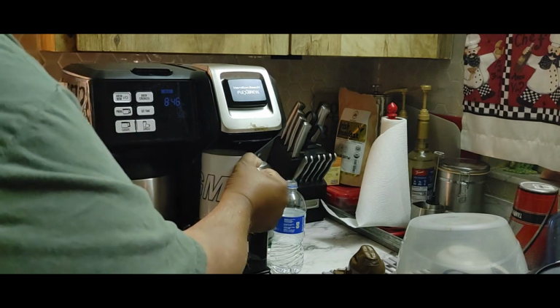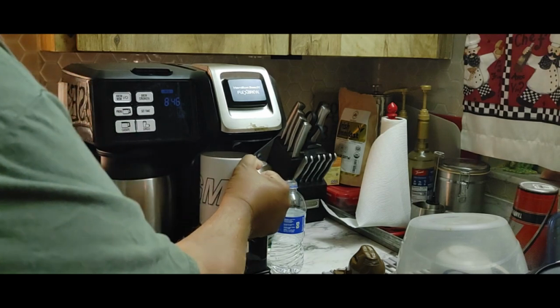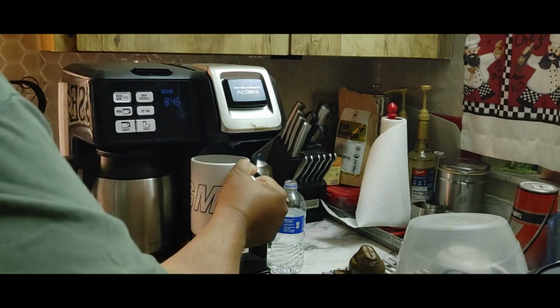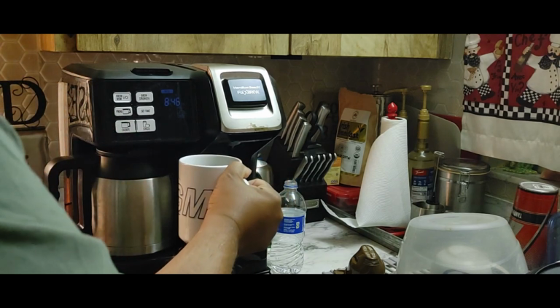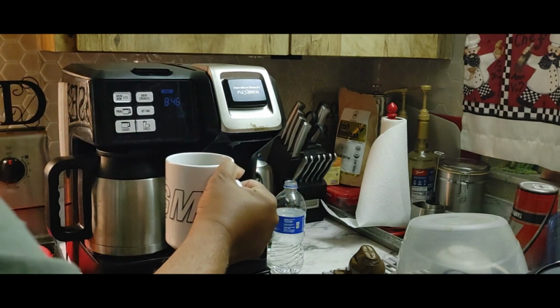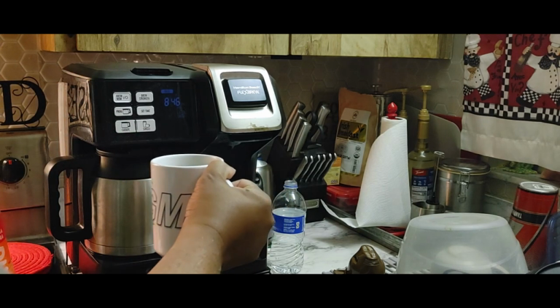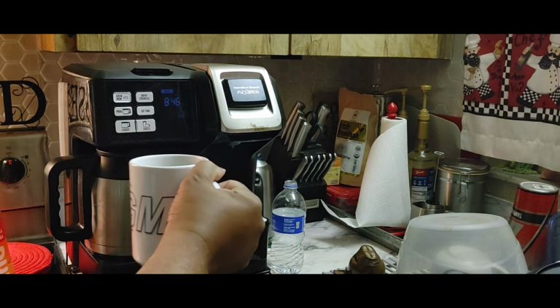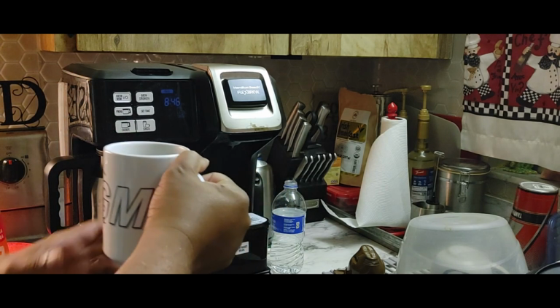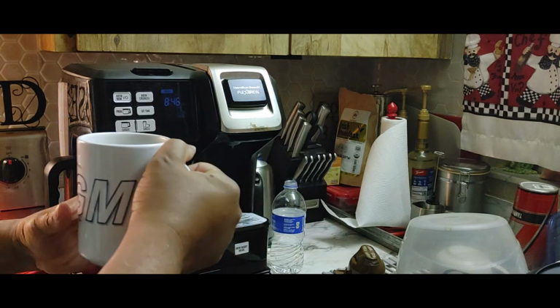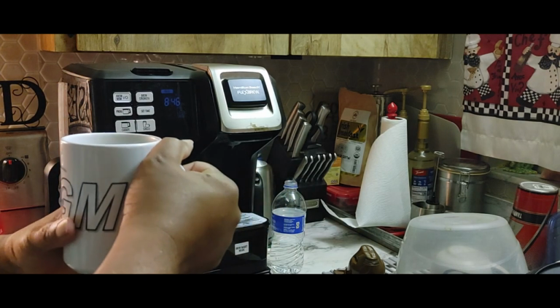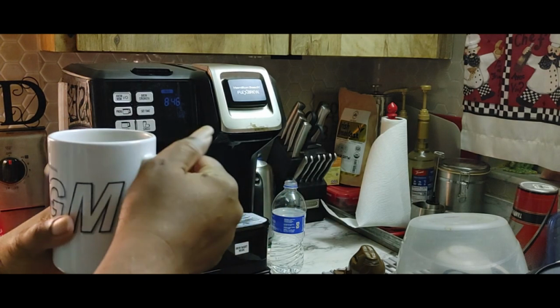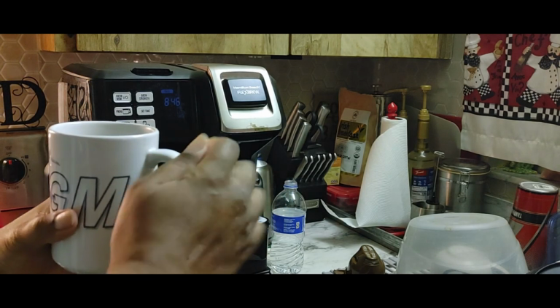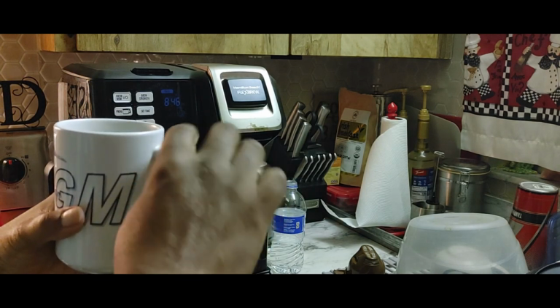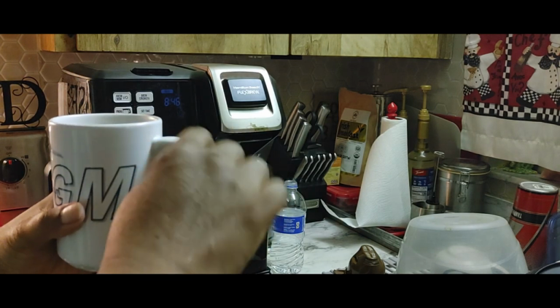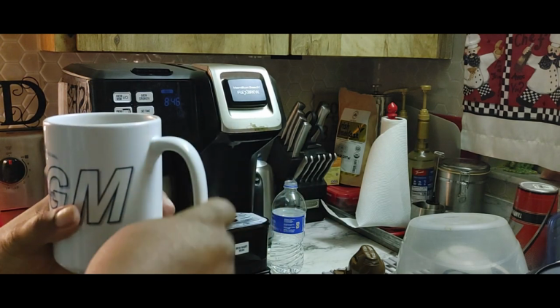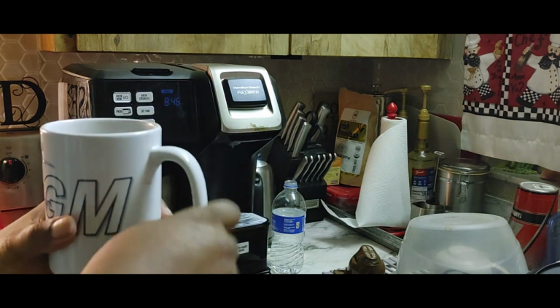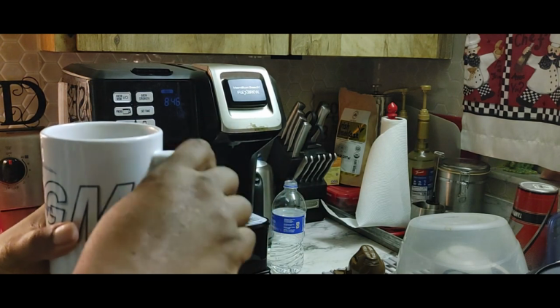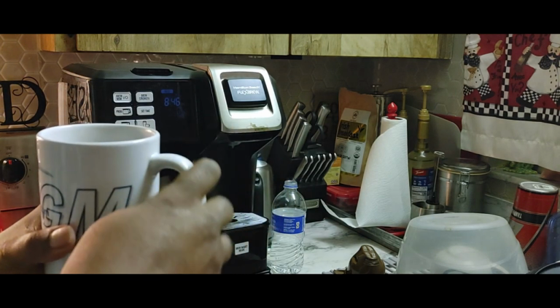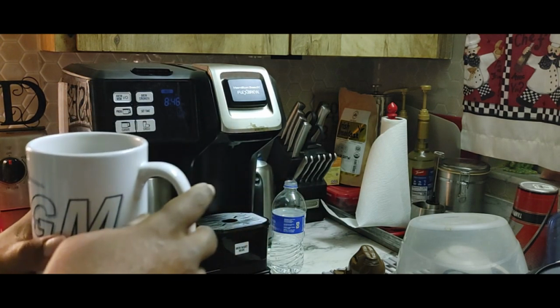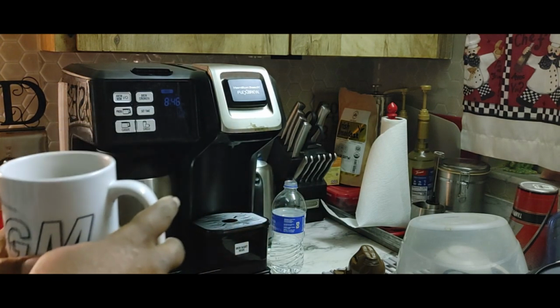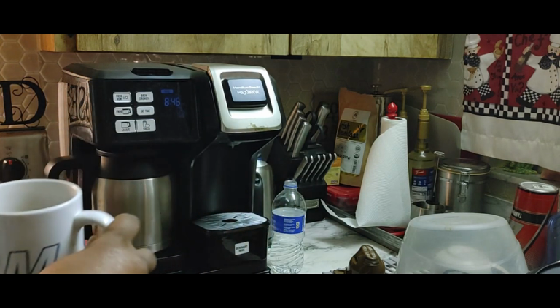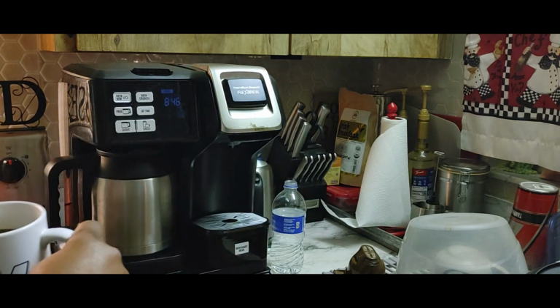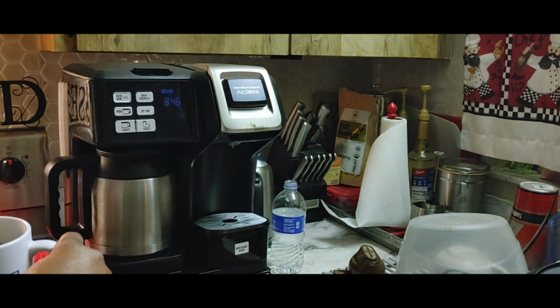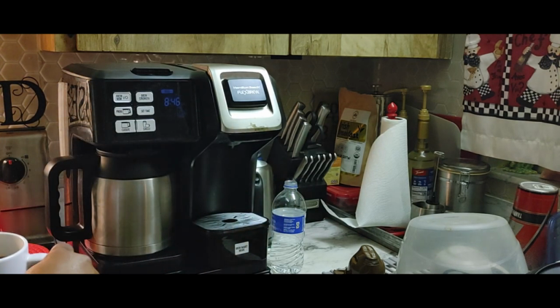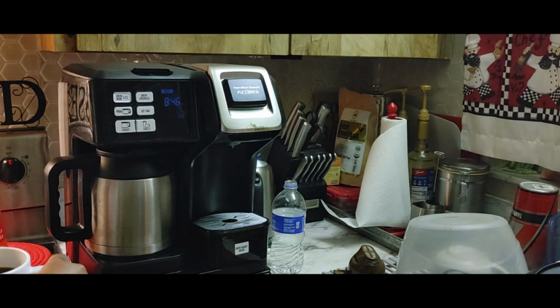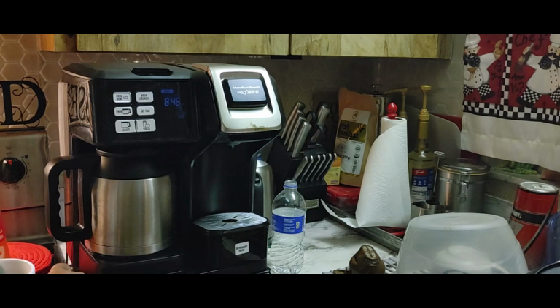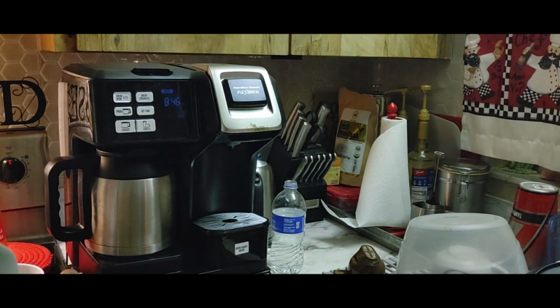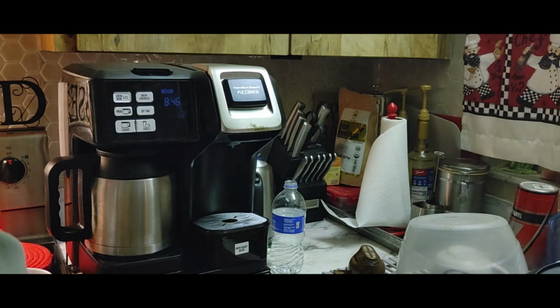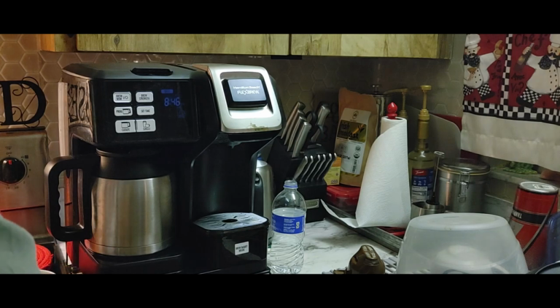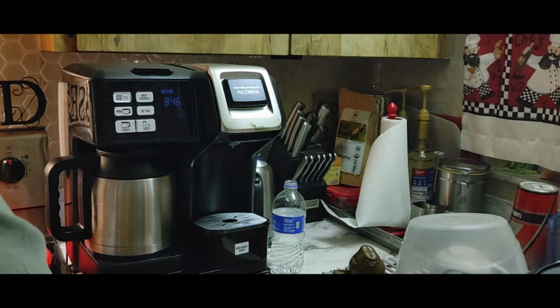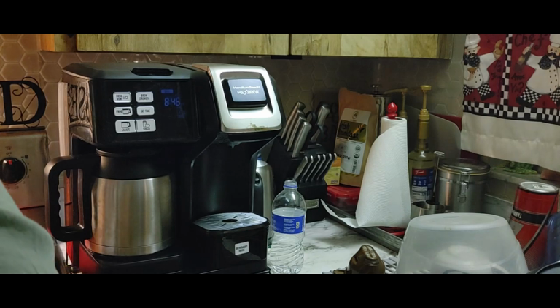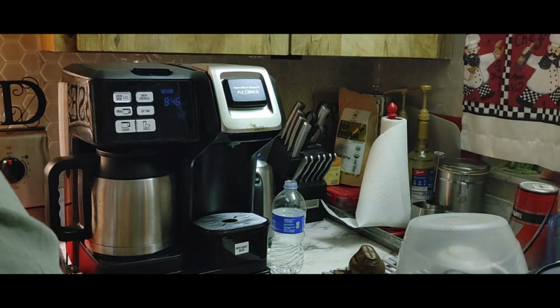I'm using another cup because I hadn't broken off the handle on this one.